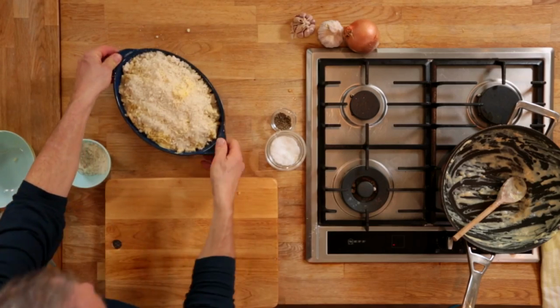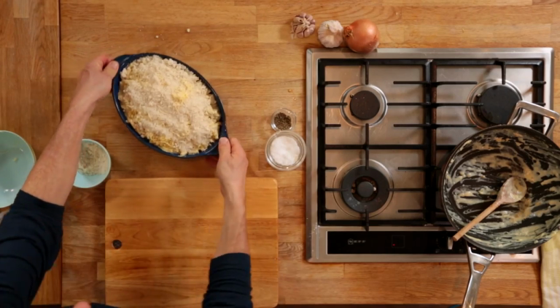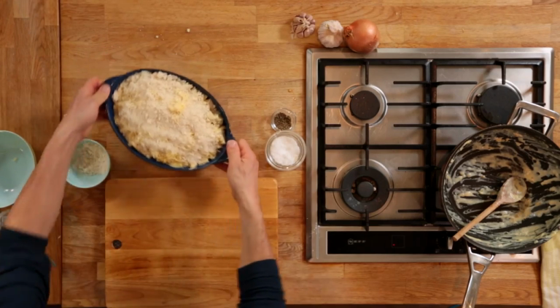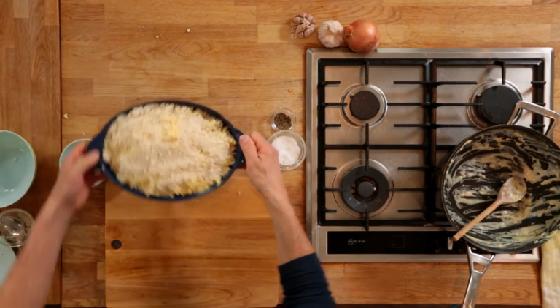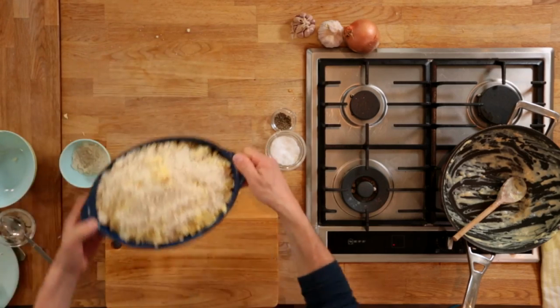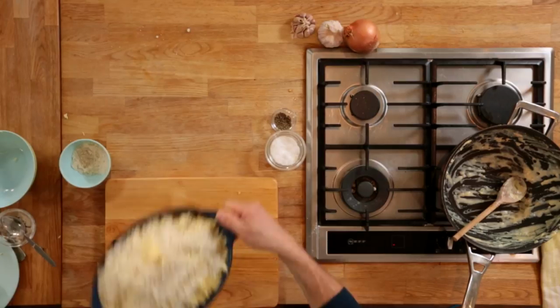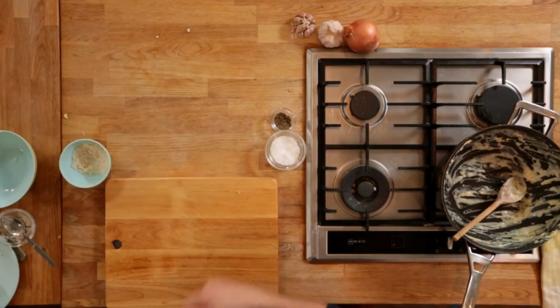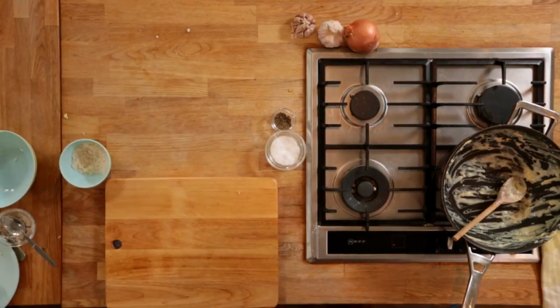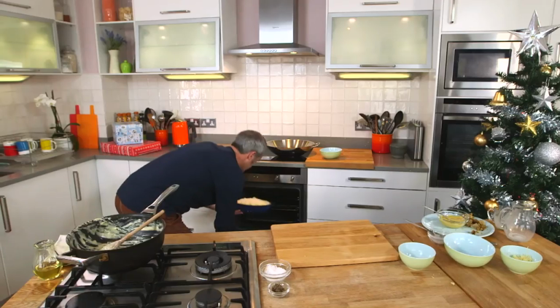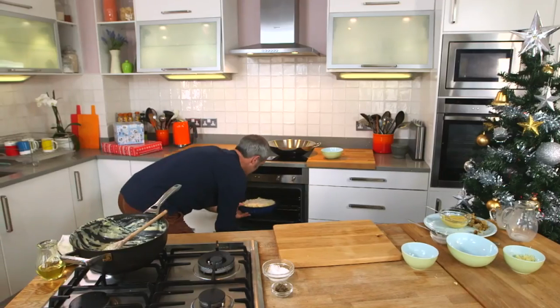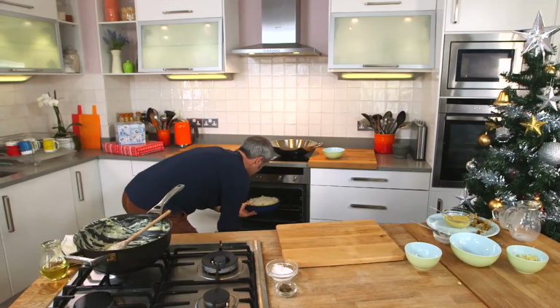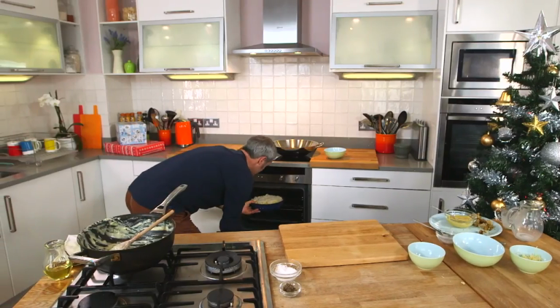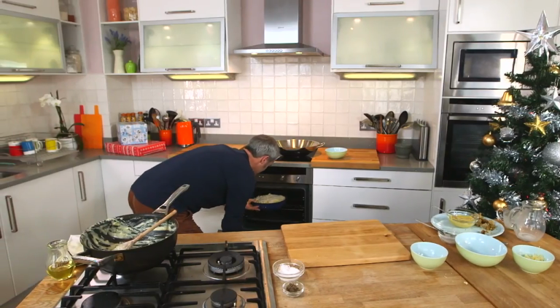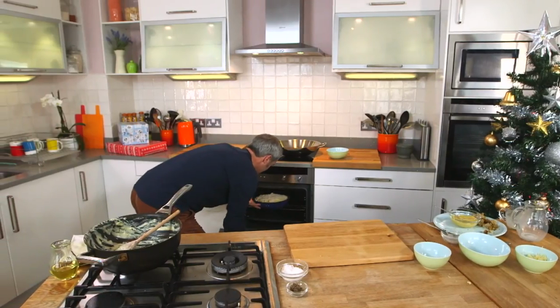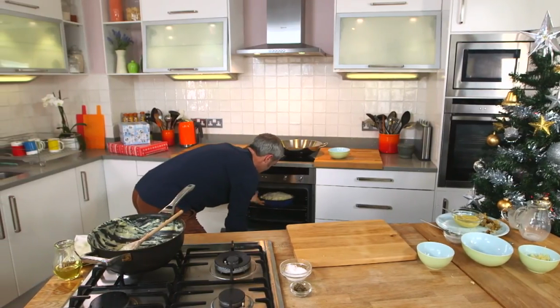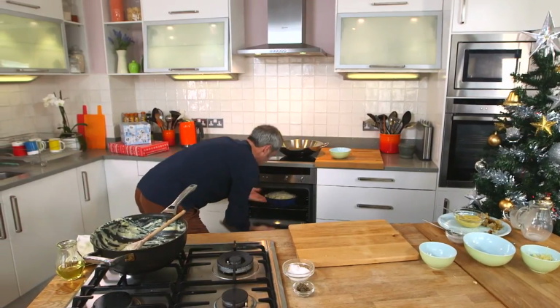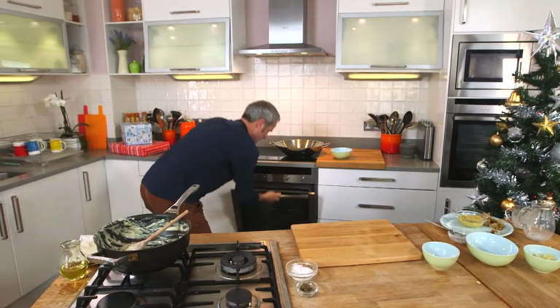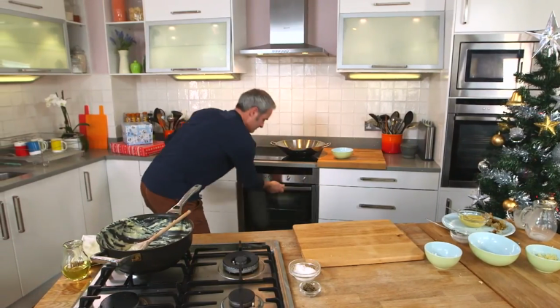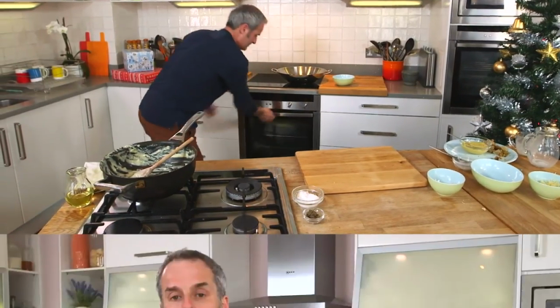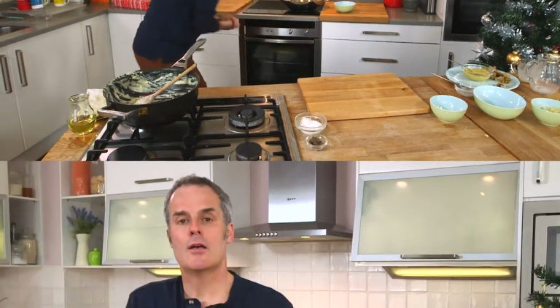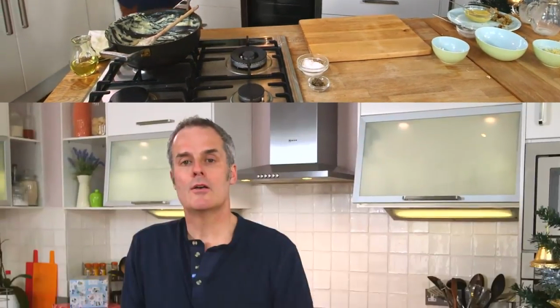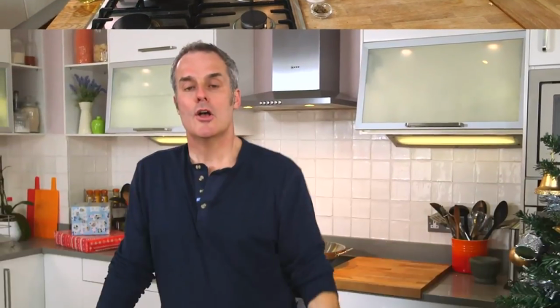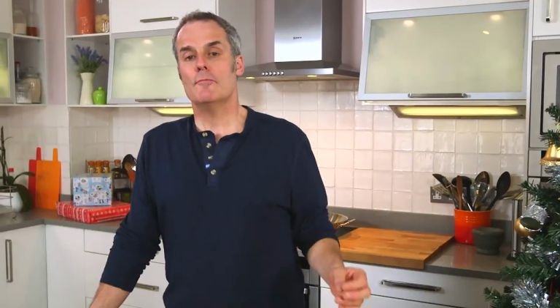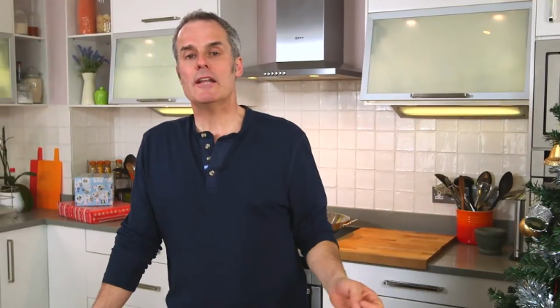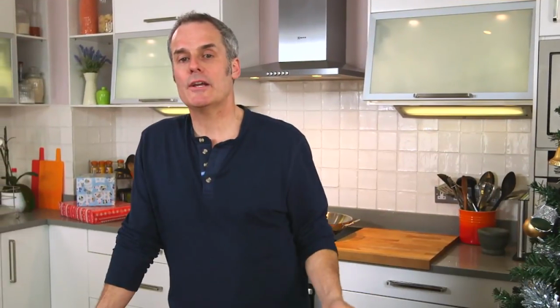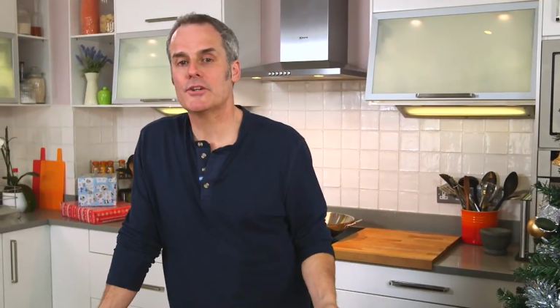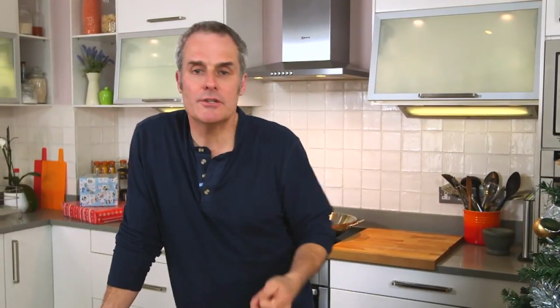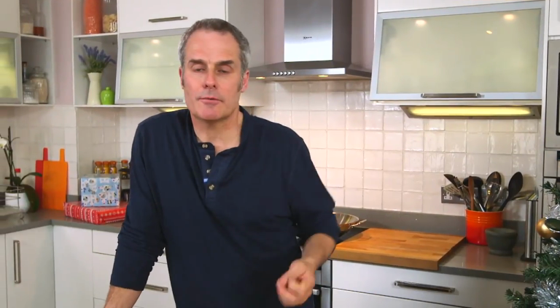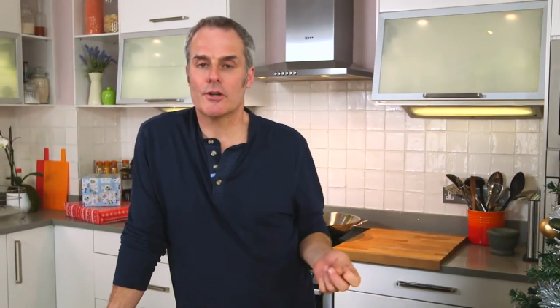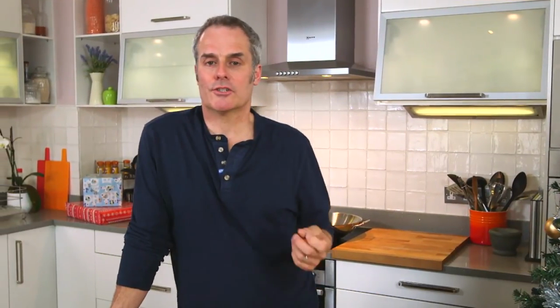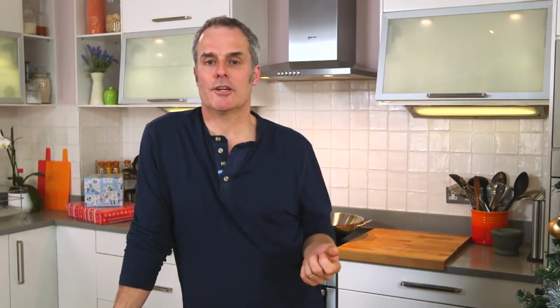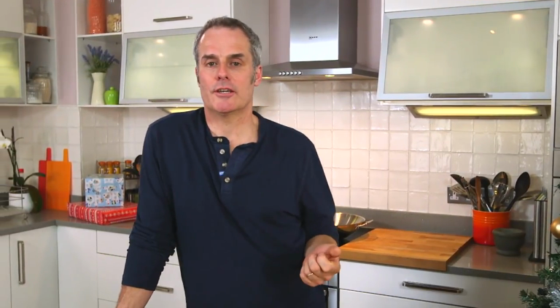Probably for about 10 to 15 minutes. There are many ways you can use up cooked turkey.